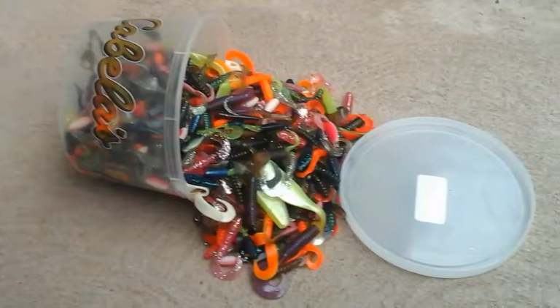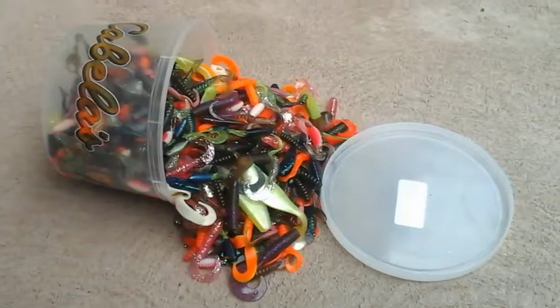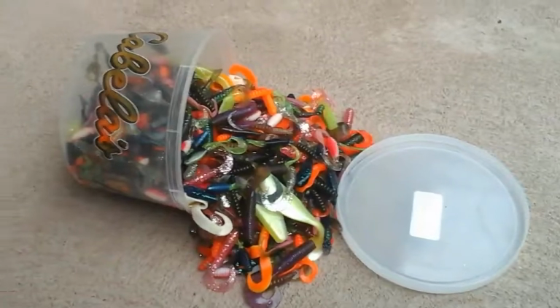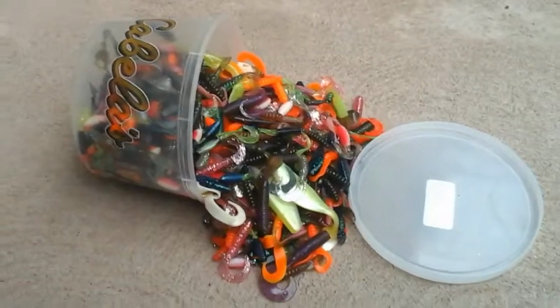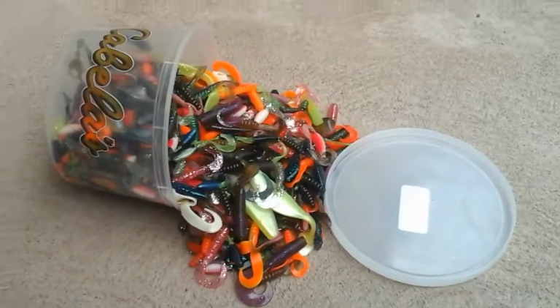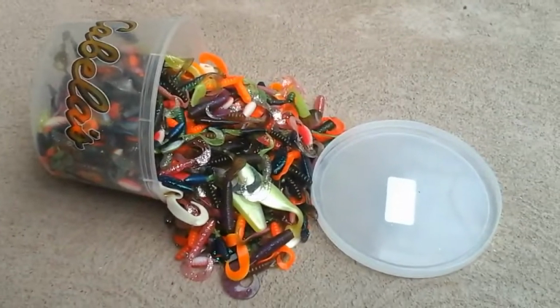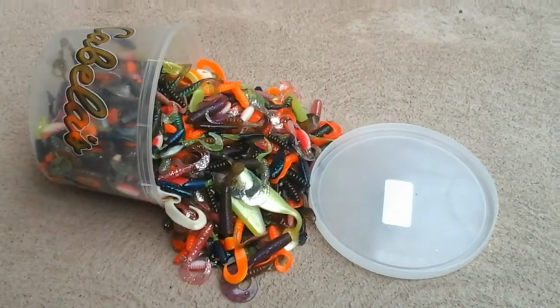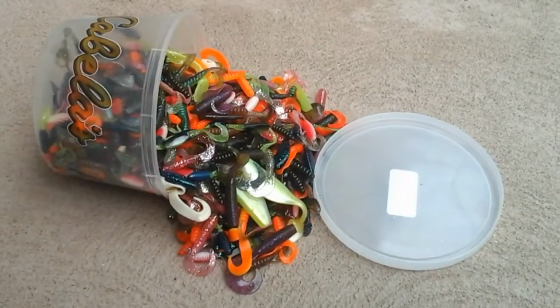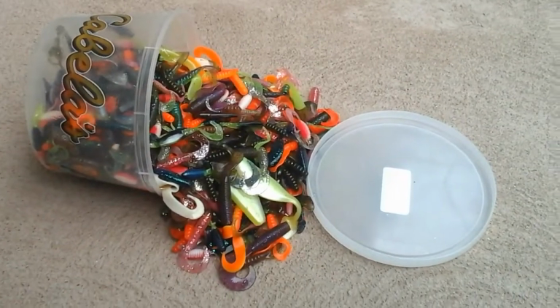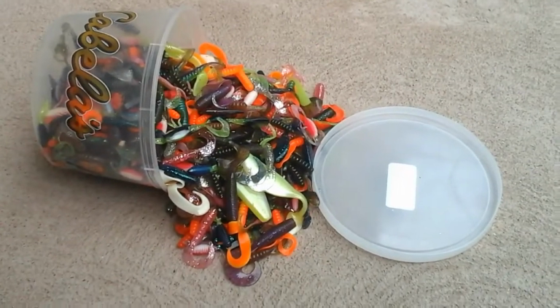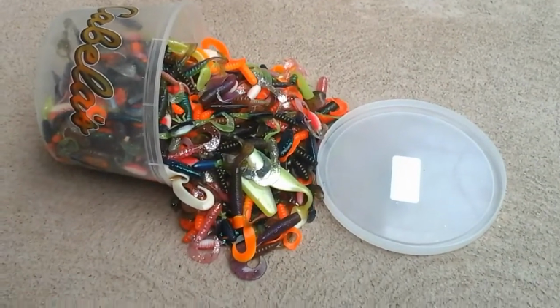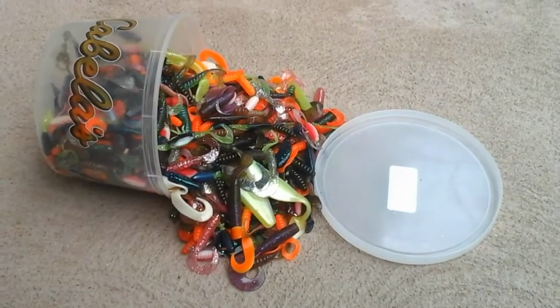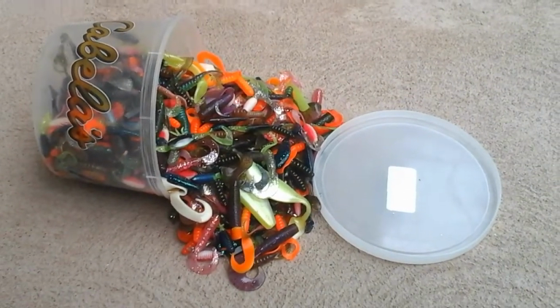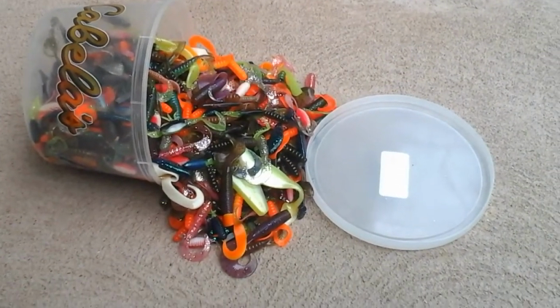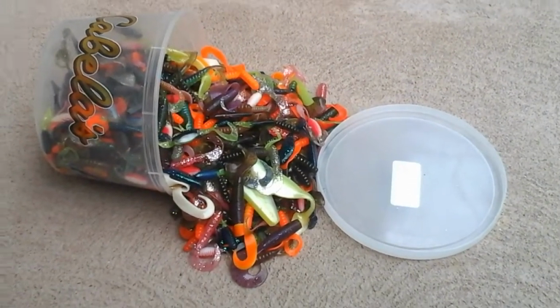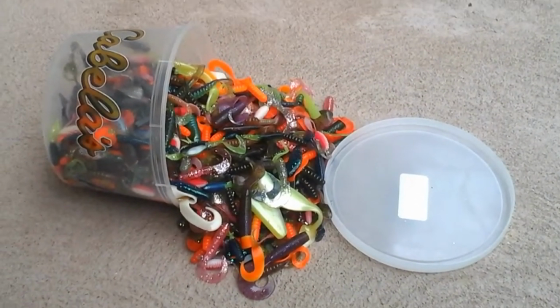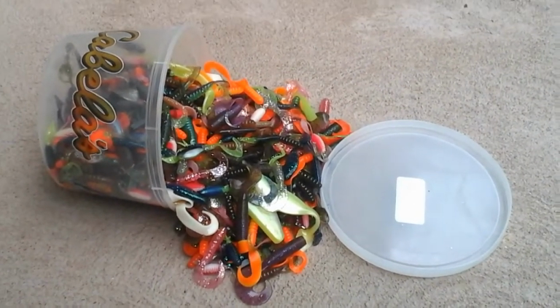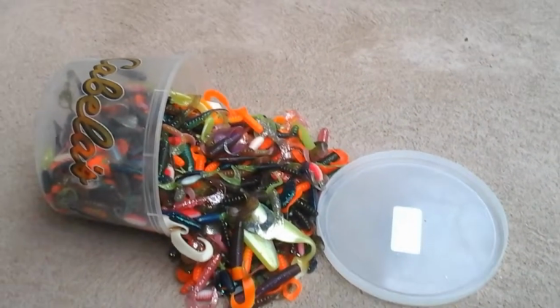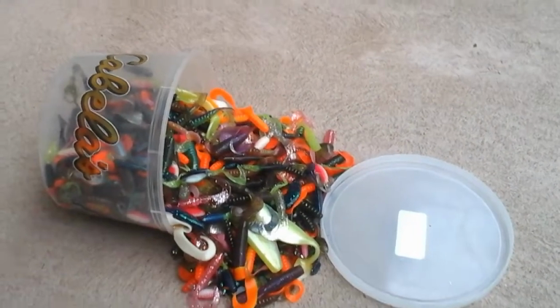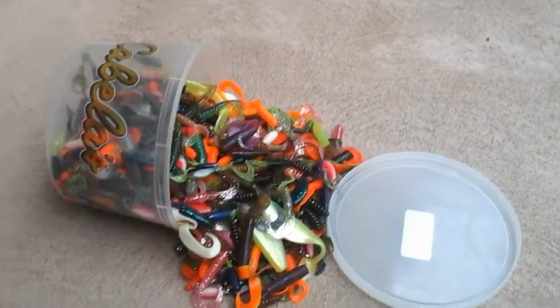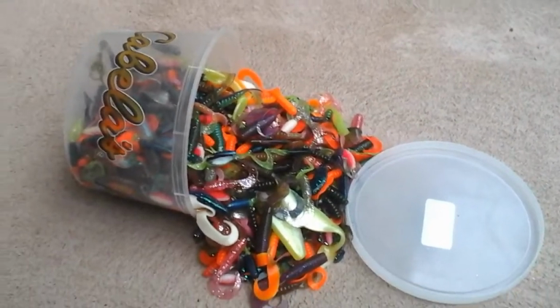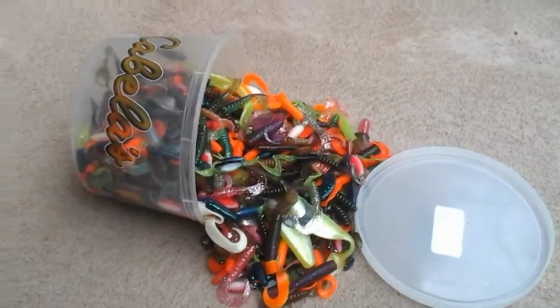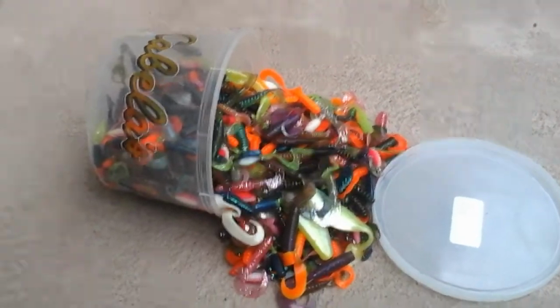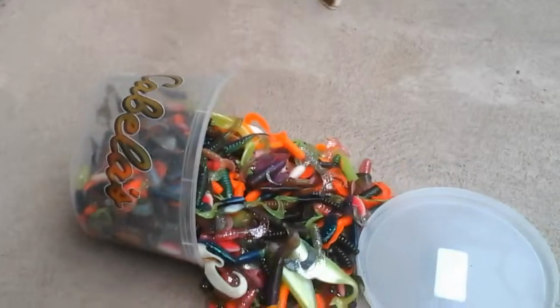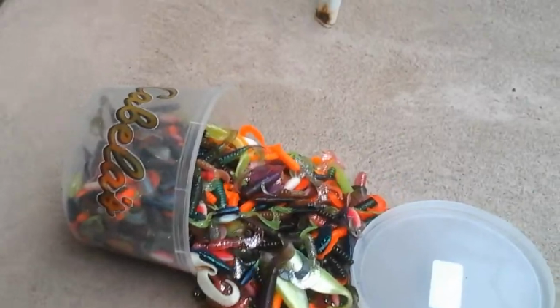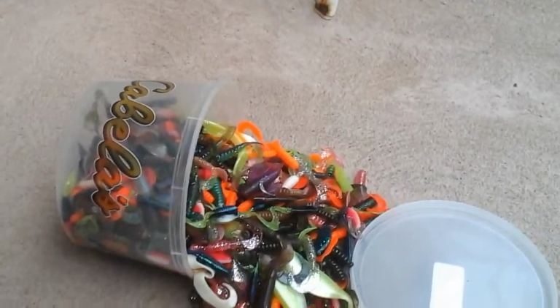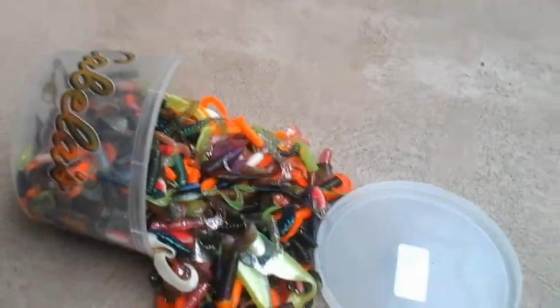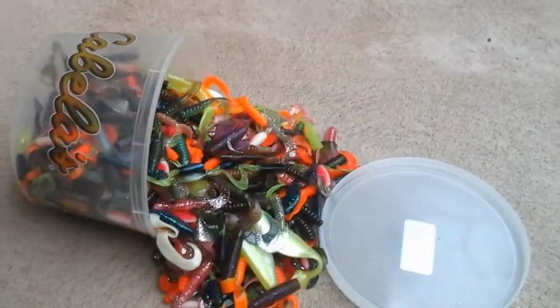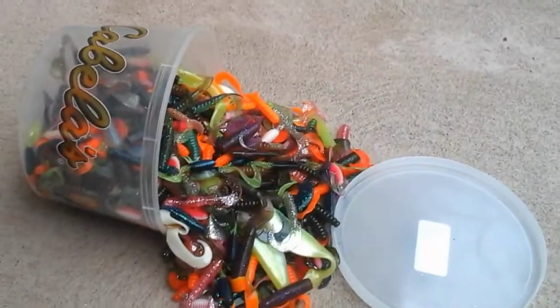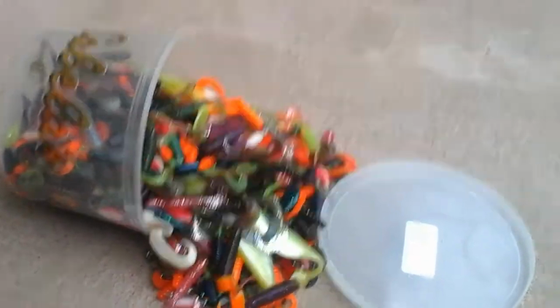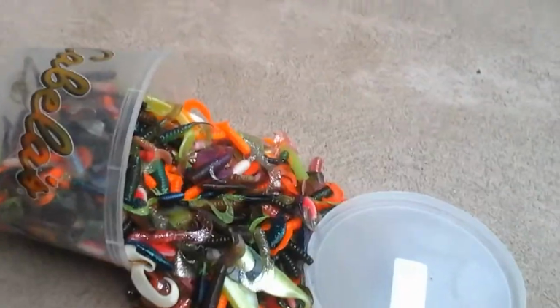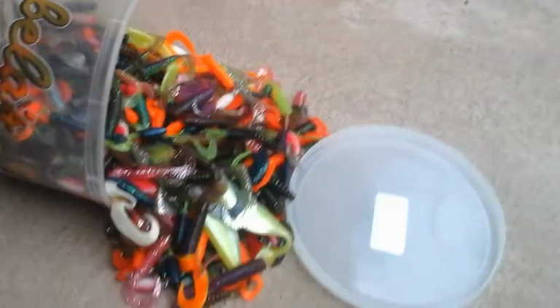Guys, it's Outdoor Living and Fishing. In today's video, I'm going to be giving you a review on the Capella's Big Bass Bucket Grub.